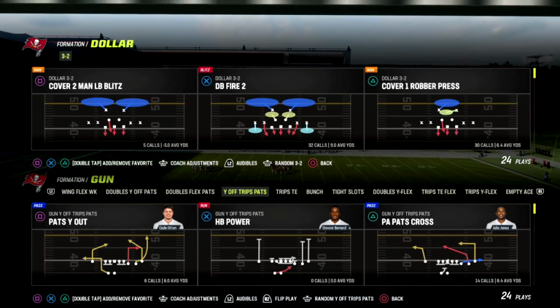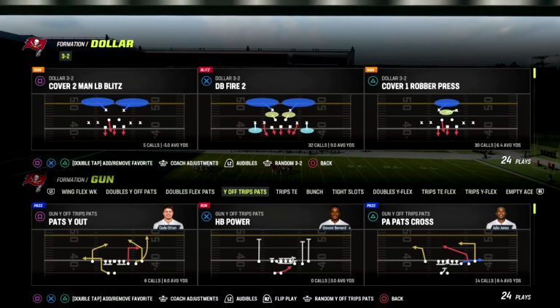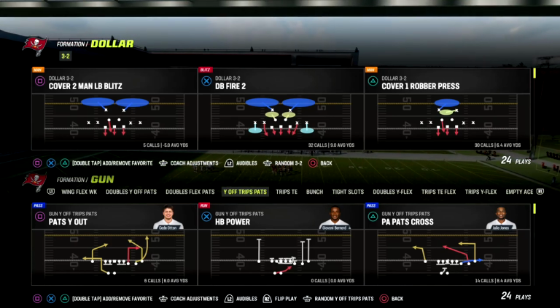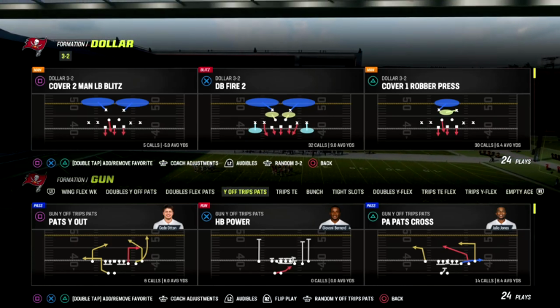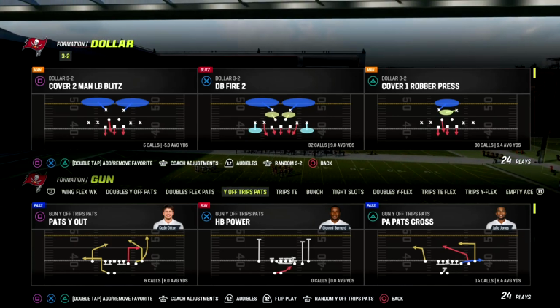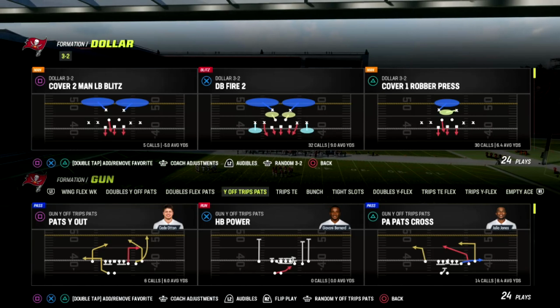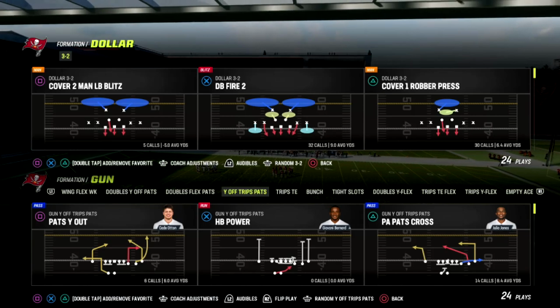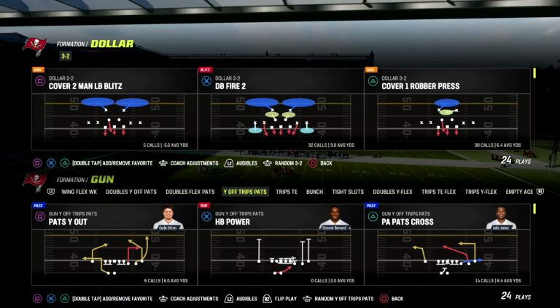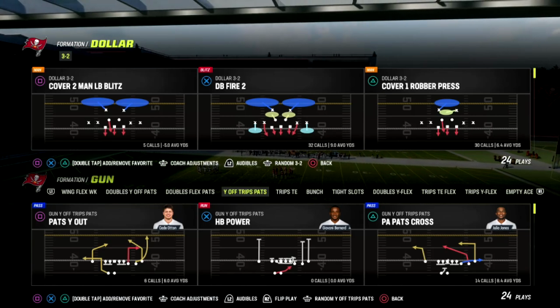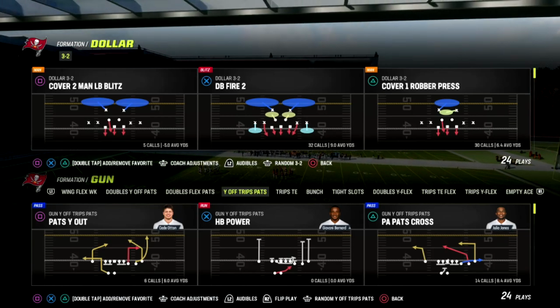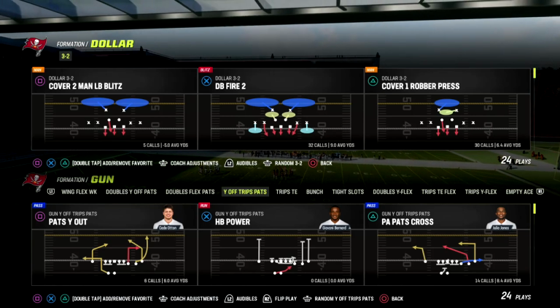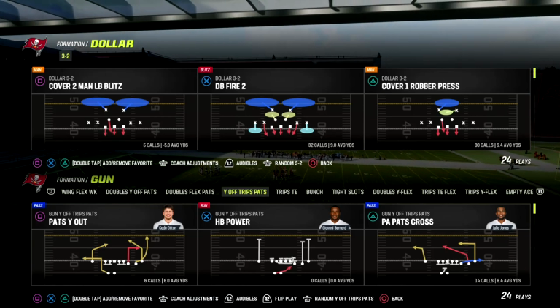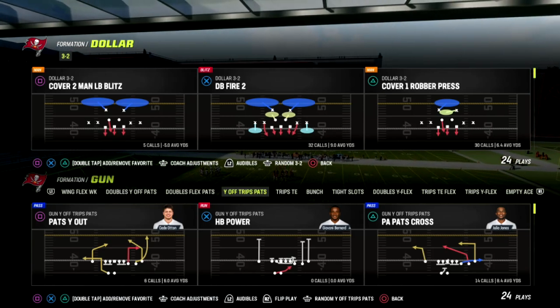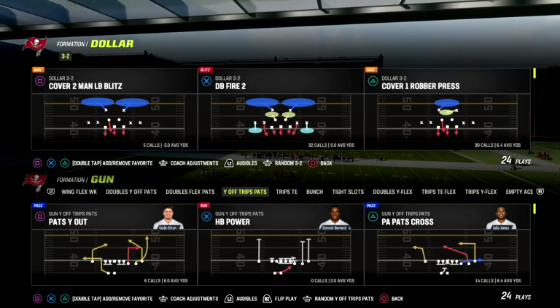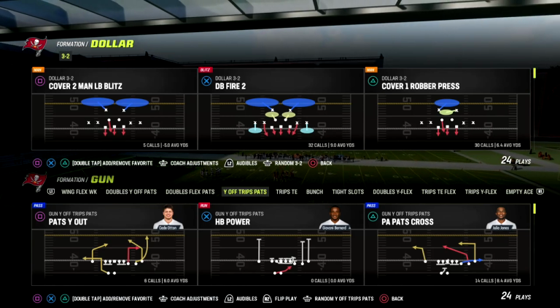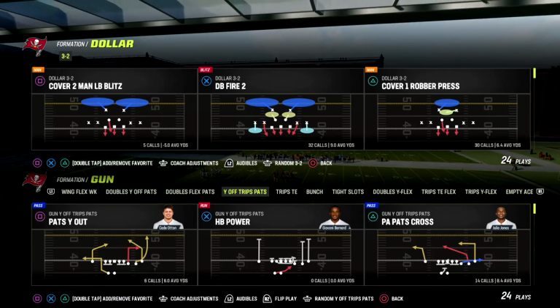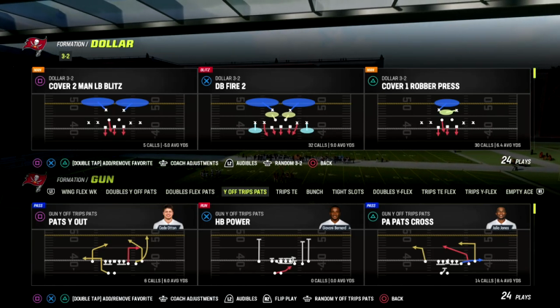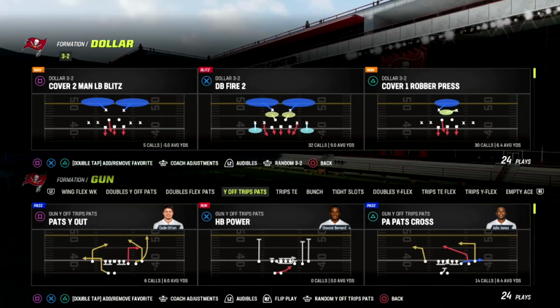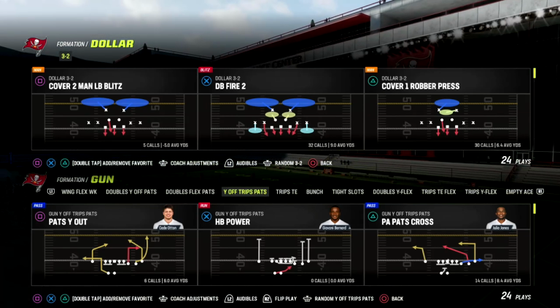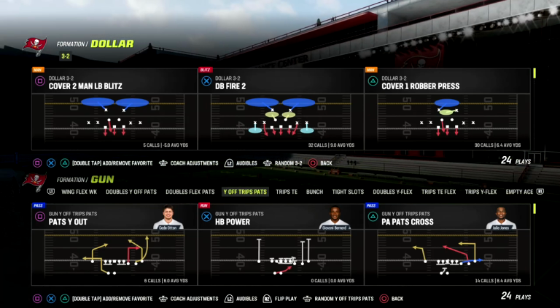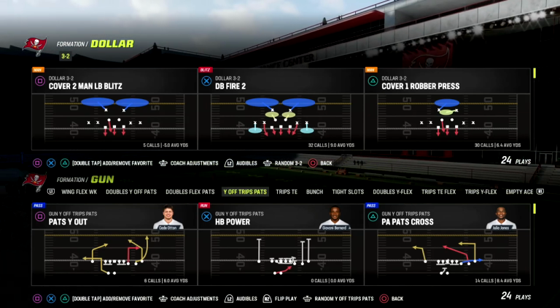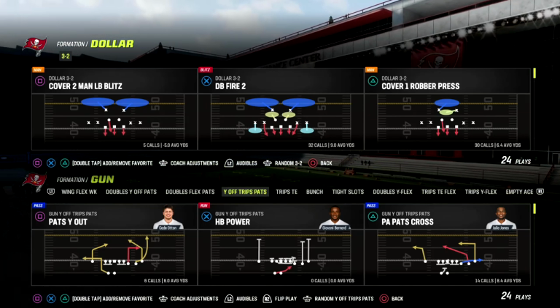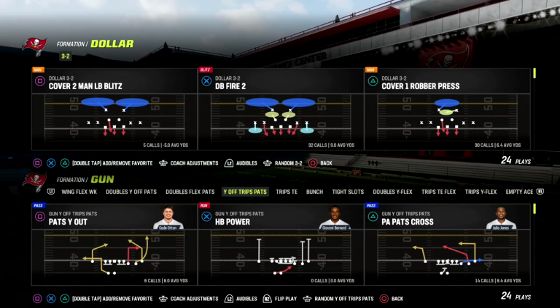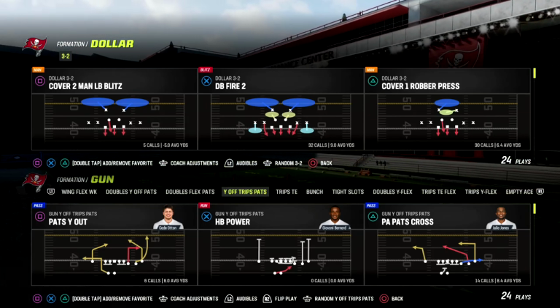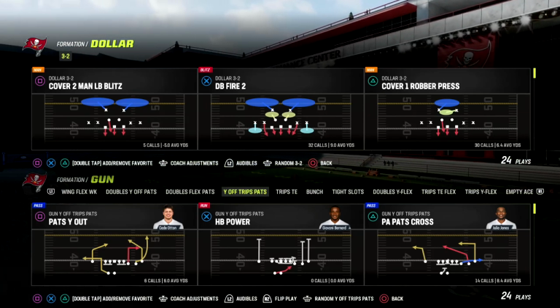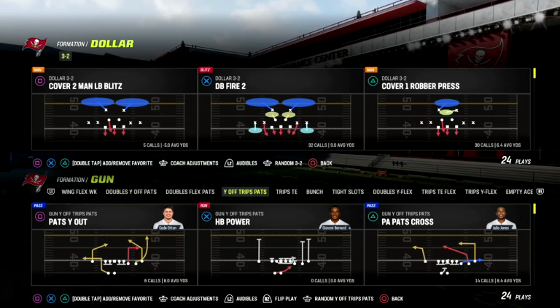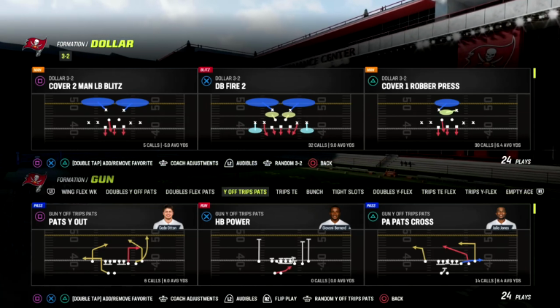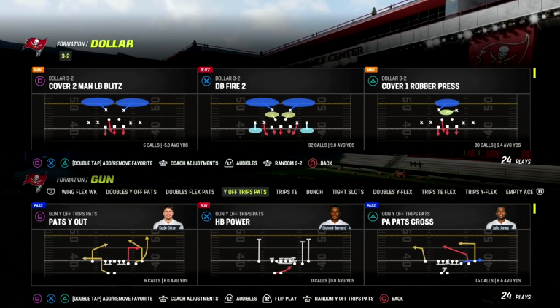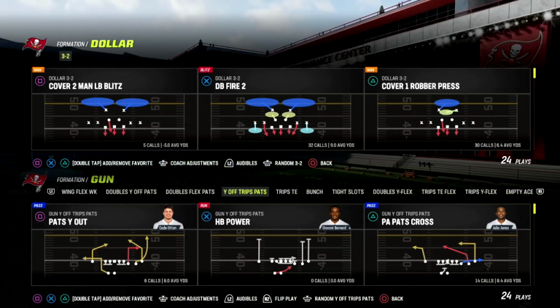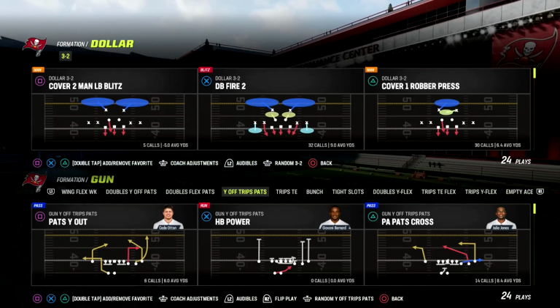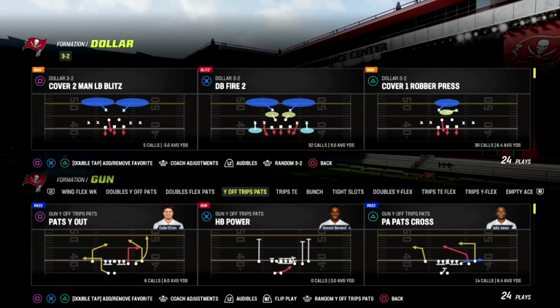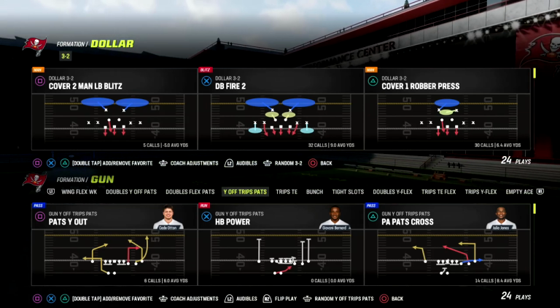Why Off Trips Pats is found in the Patriots Playbook, and it's one of the best formations this year for a lot of different reasons.